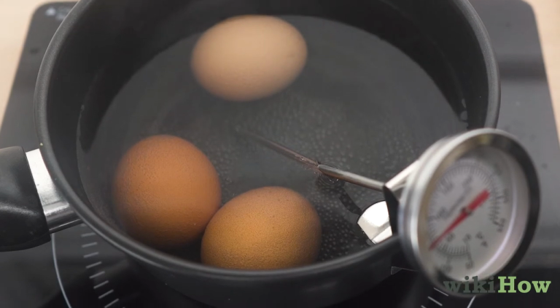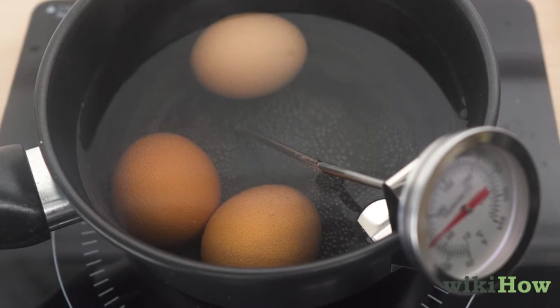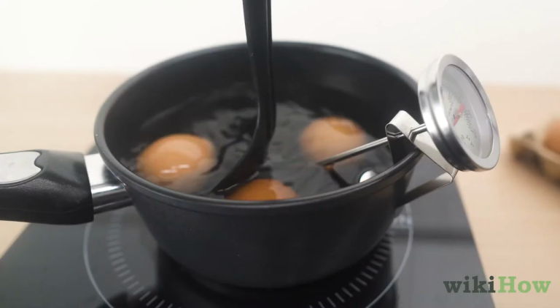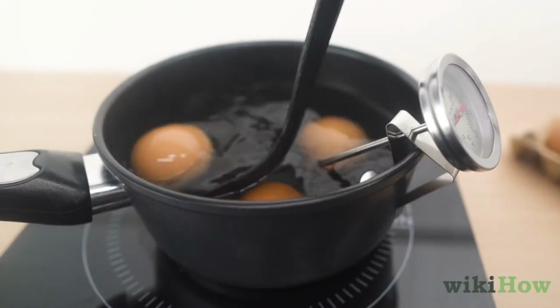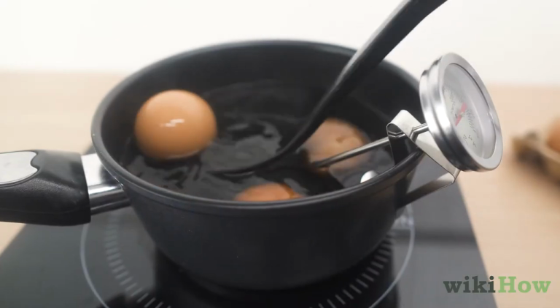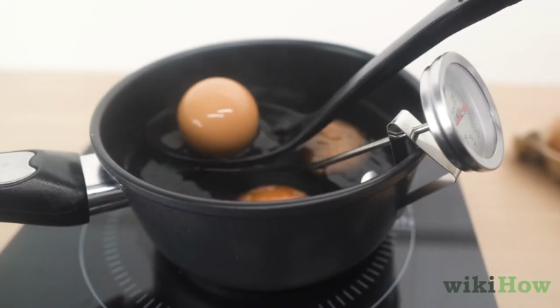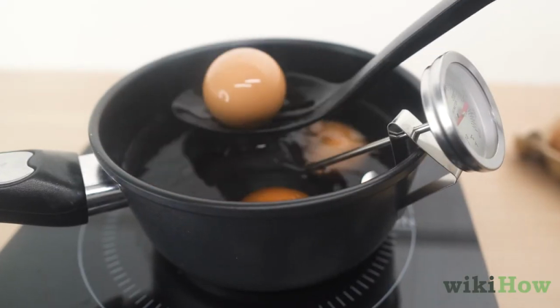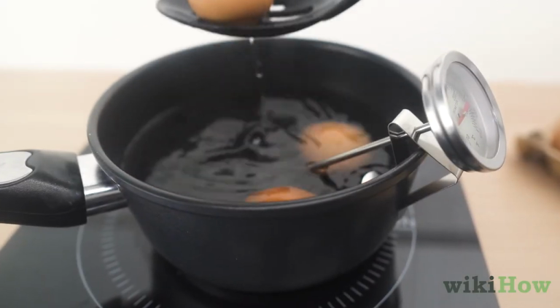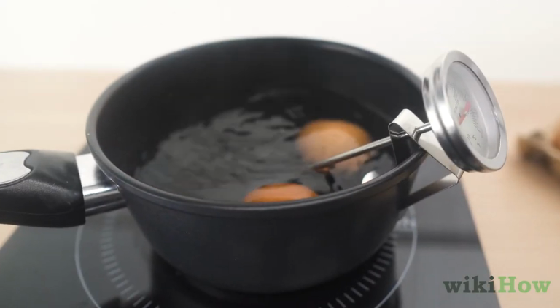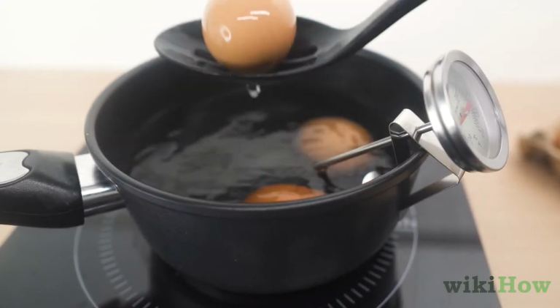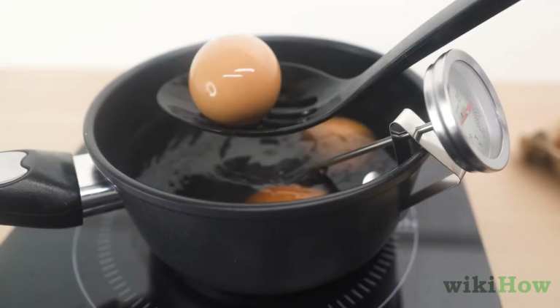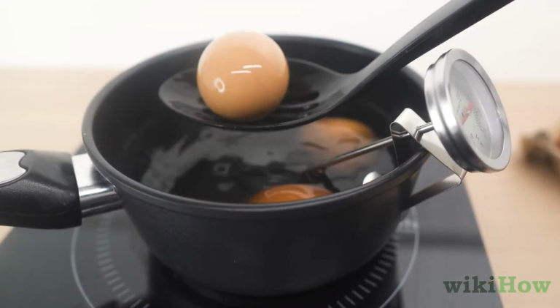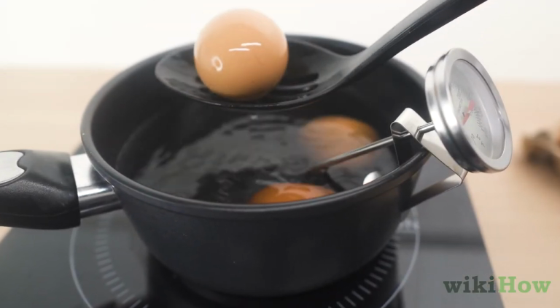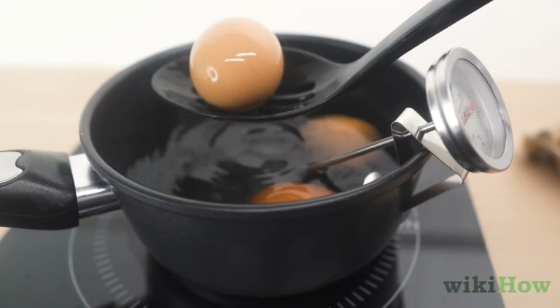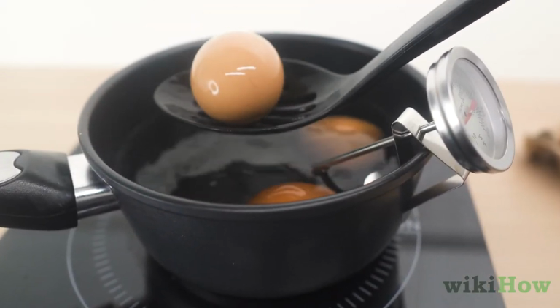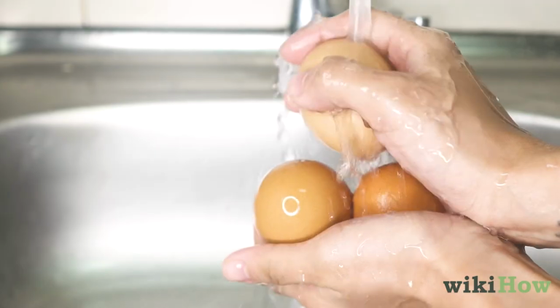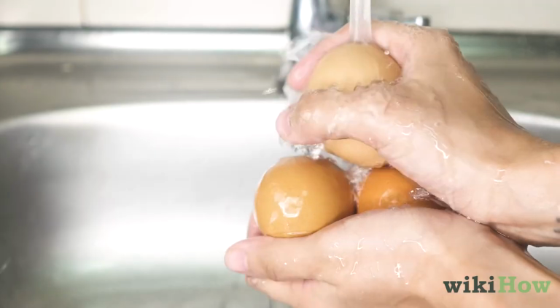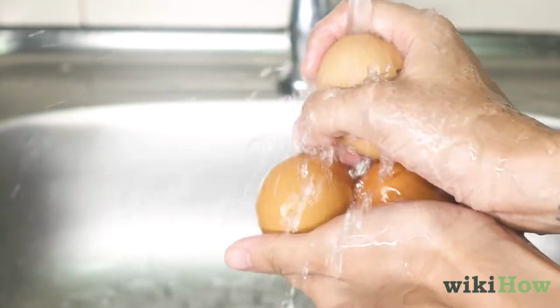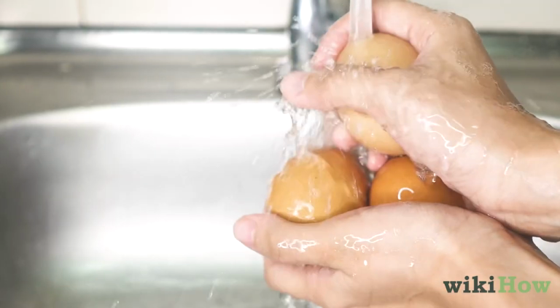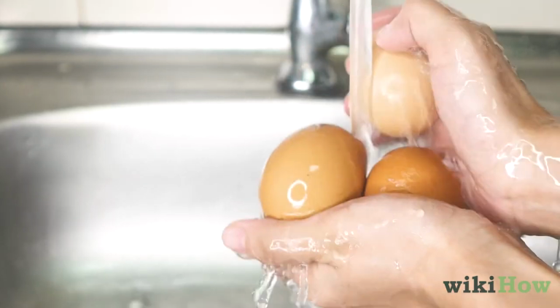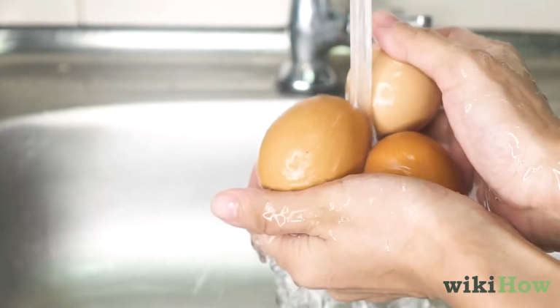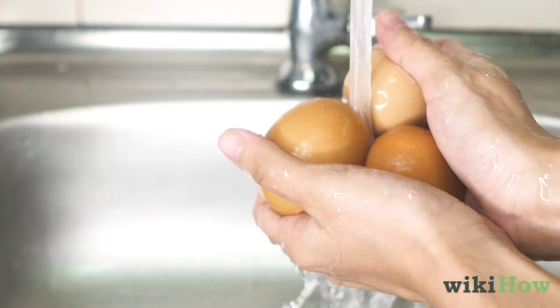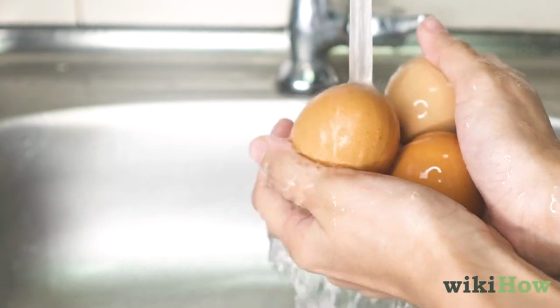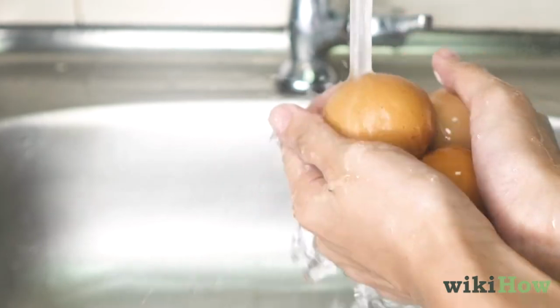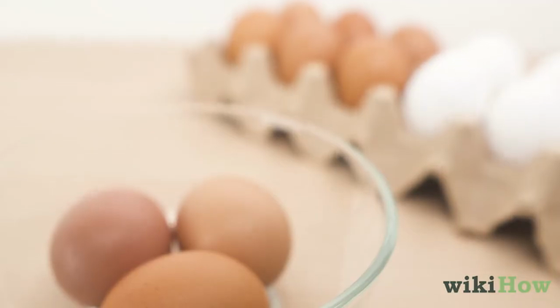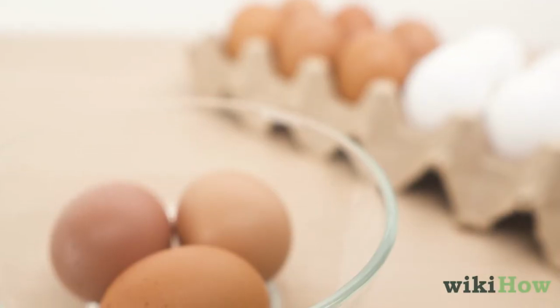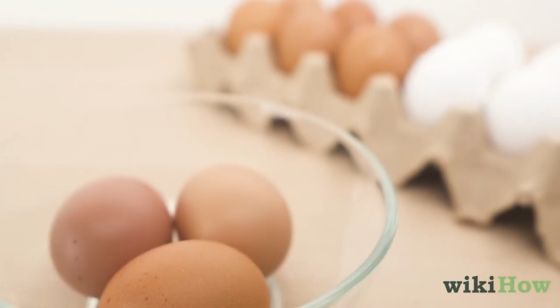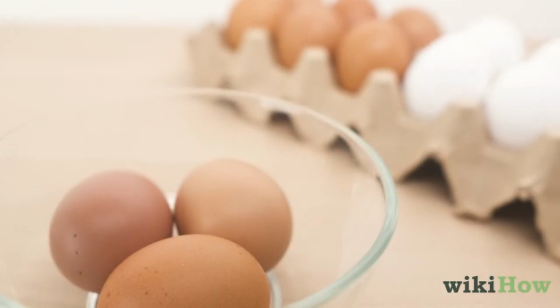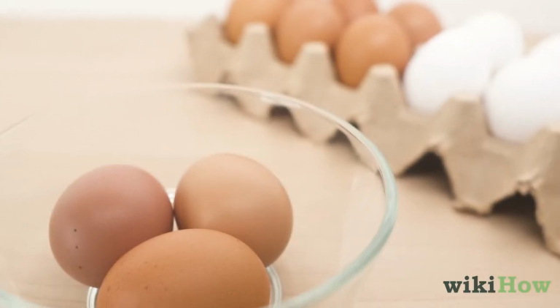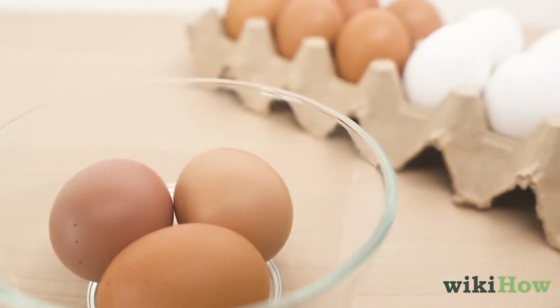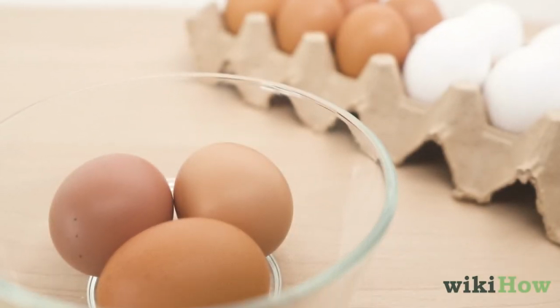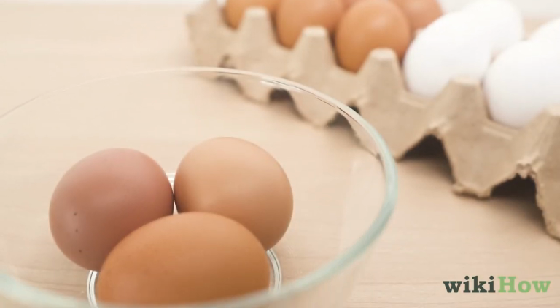Remove the eggs from the water using a slotted spoon and rinse them under cold water until they cool to room temperature.